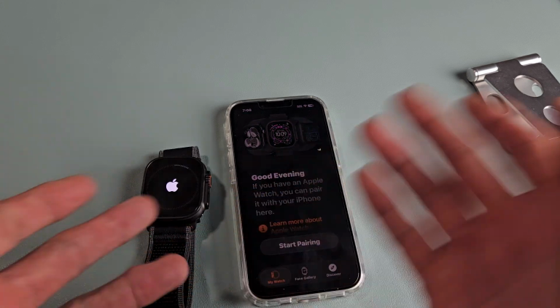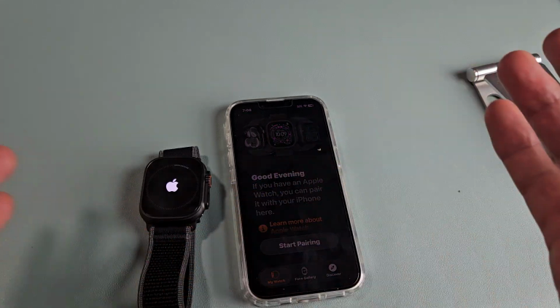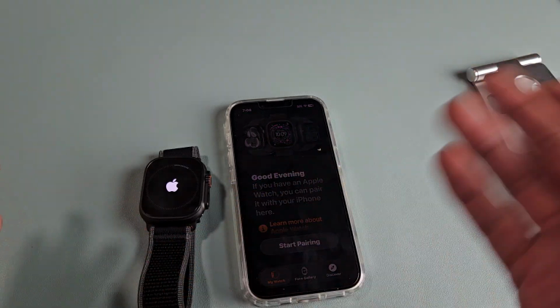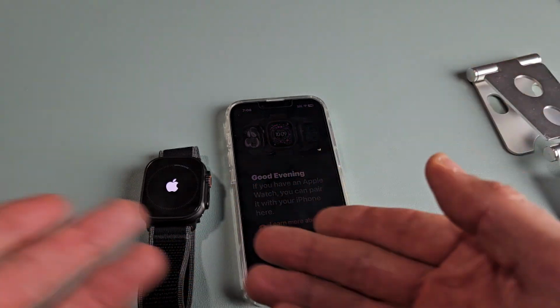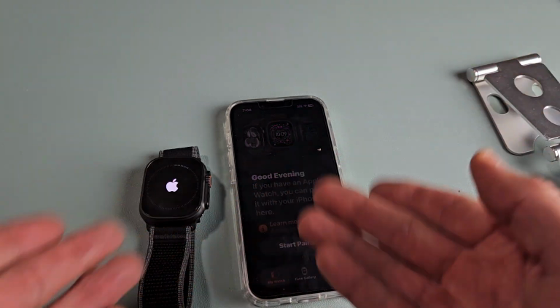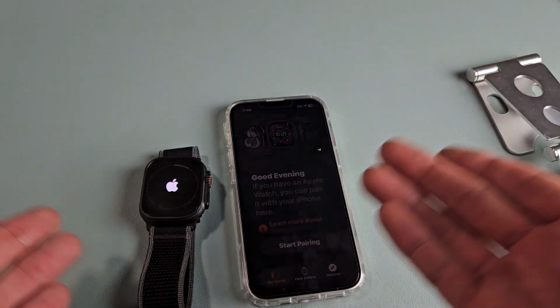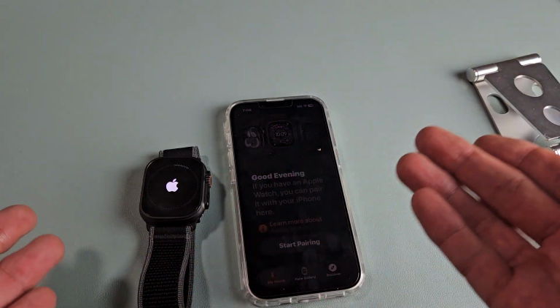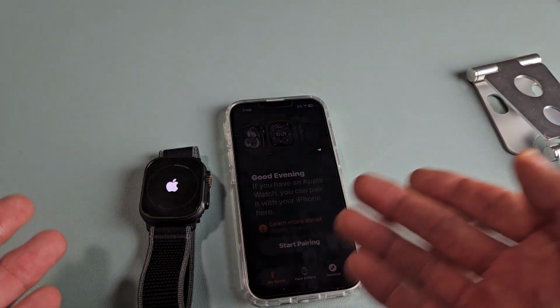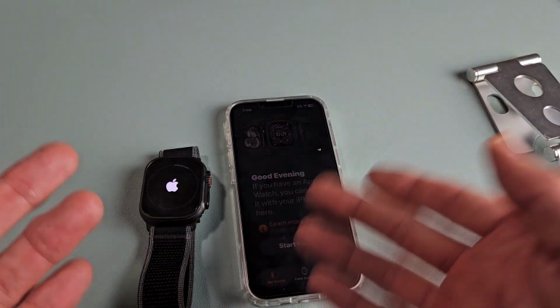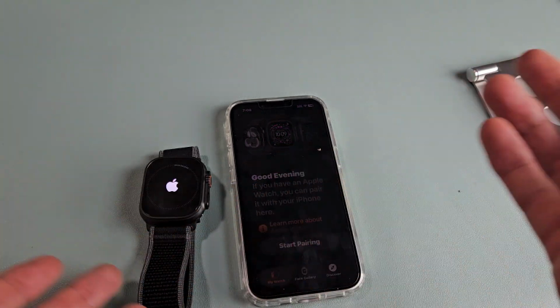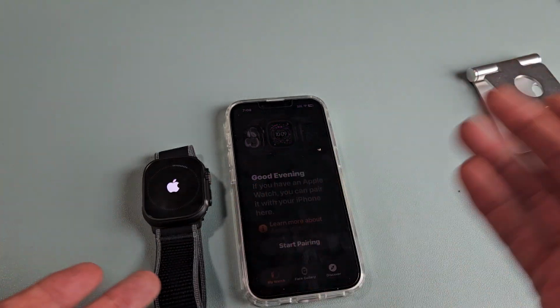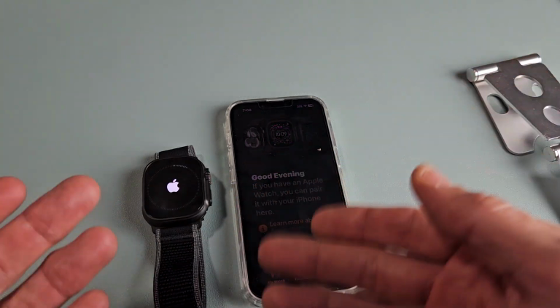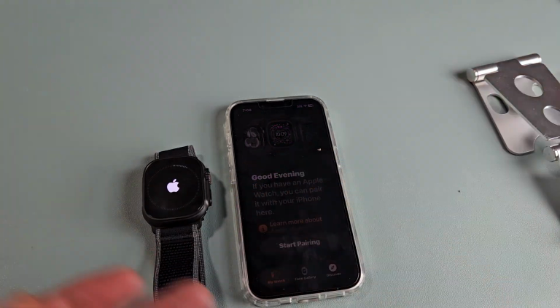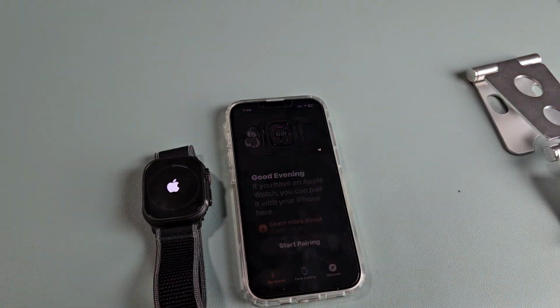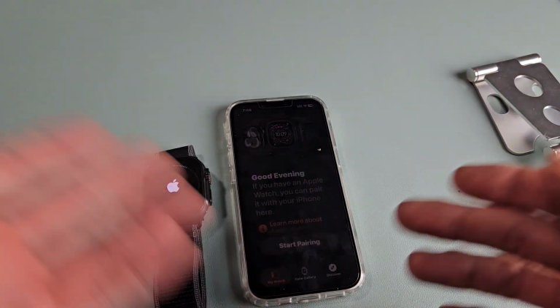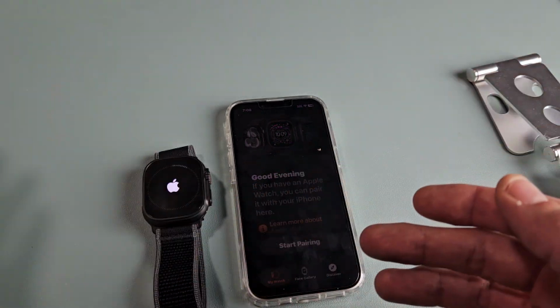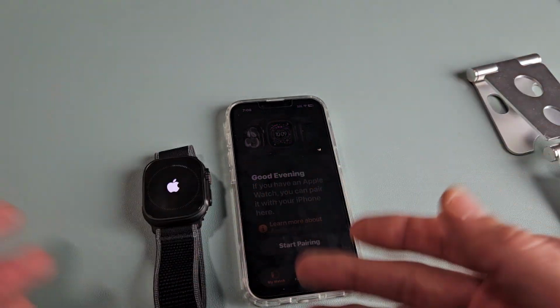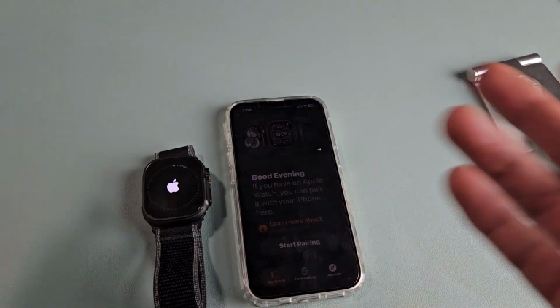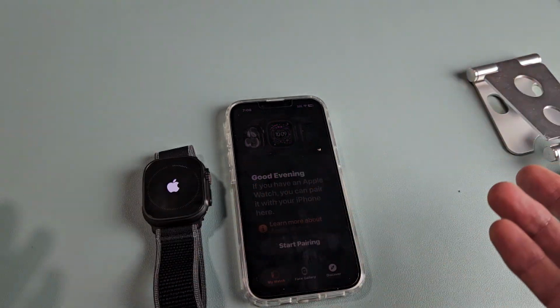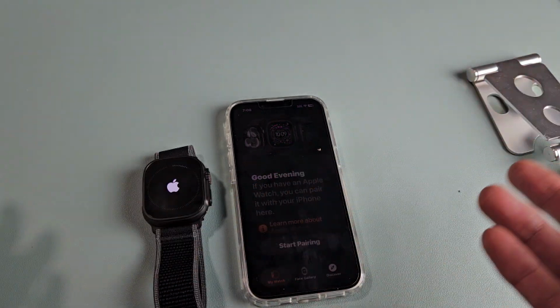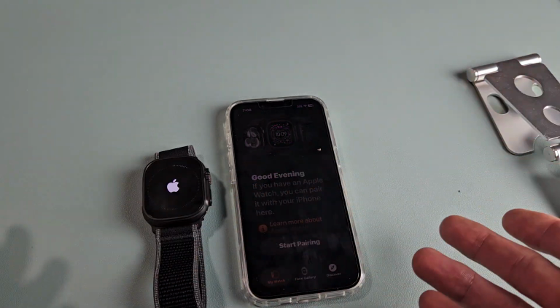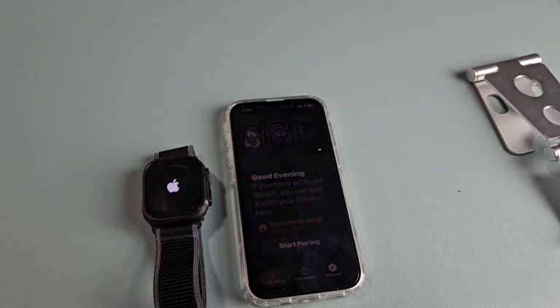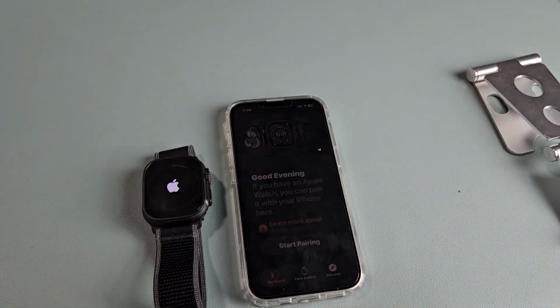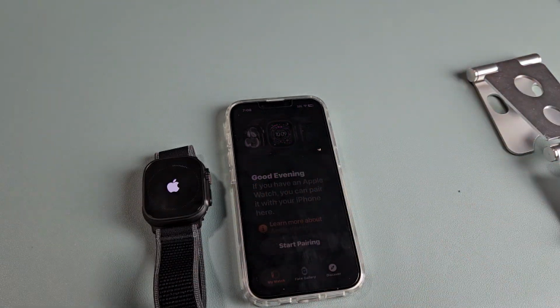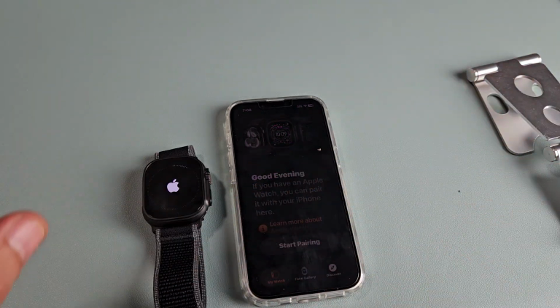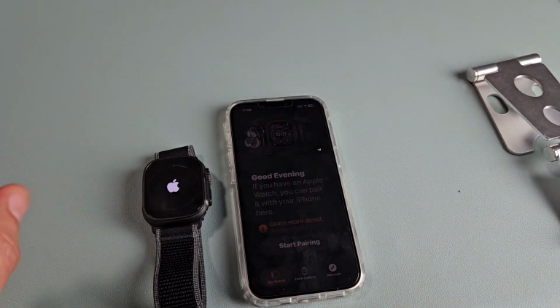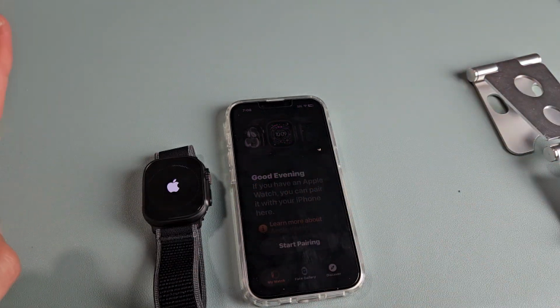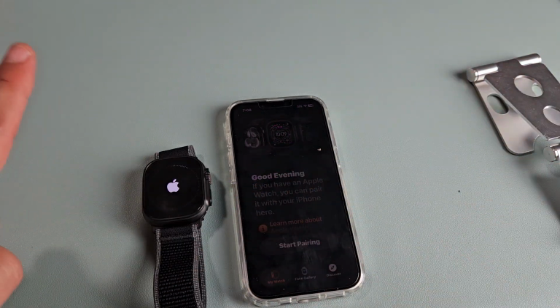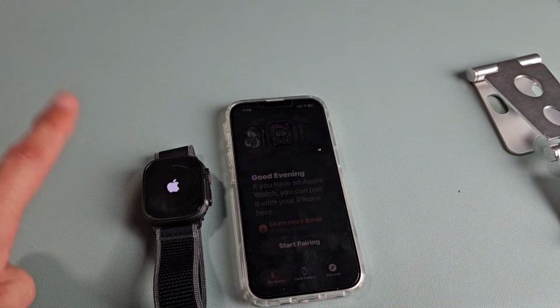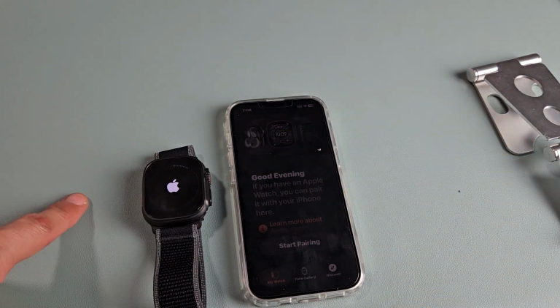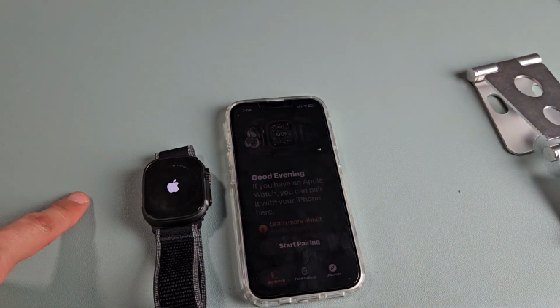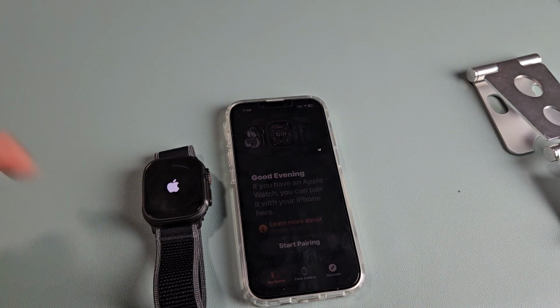Just wait until that's done and you'll be back in the setup process. From there, you can set it up again on a different device, sell it, give it away — whatever you want. That activation lock is gone.